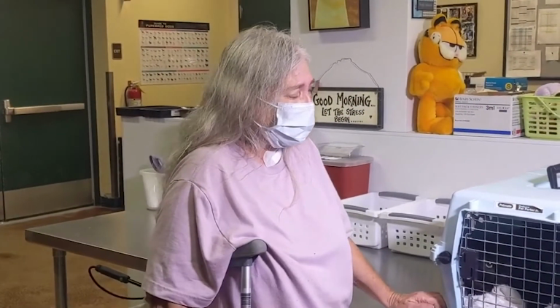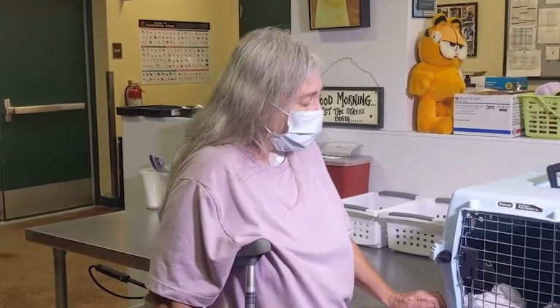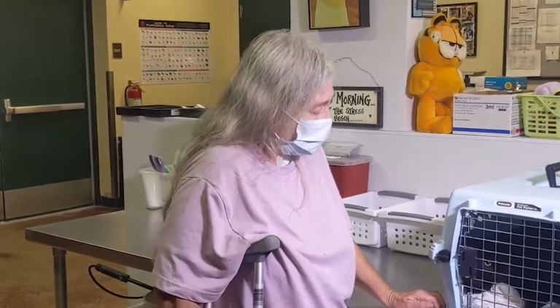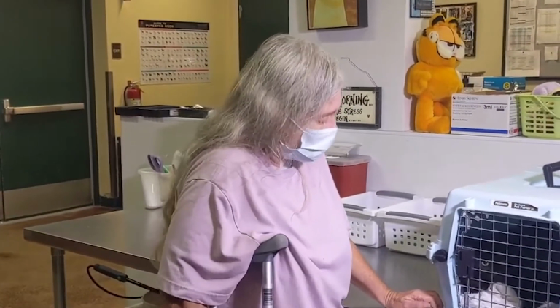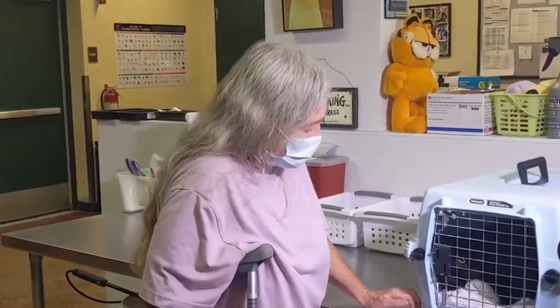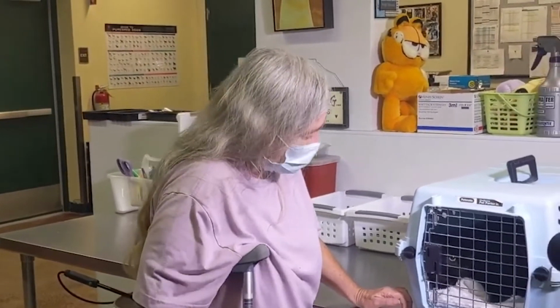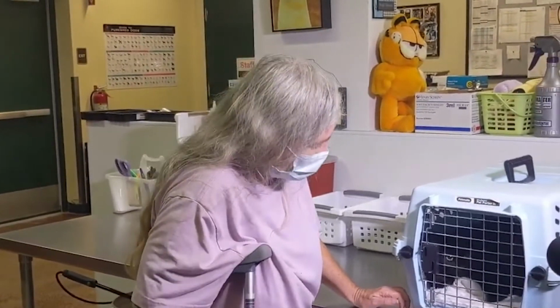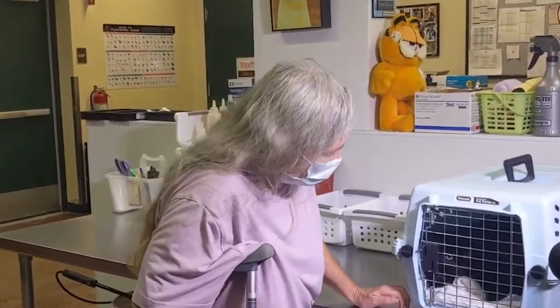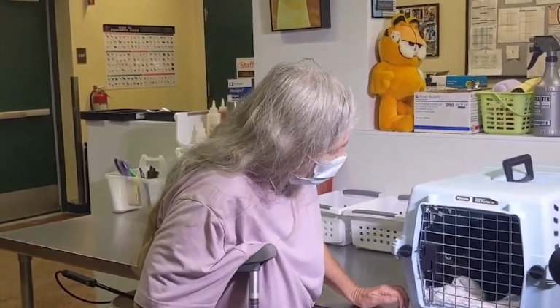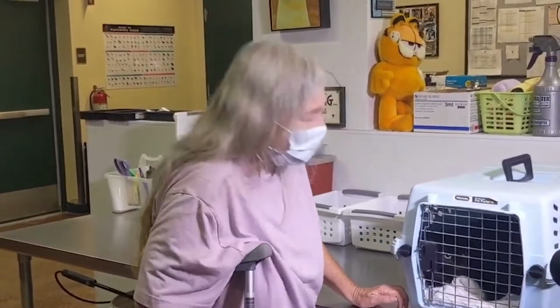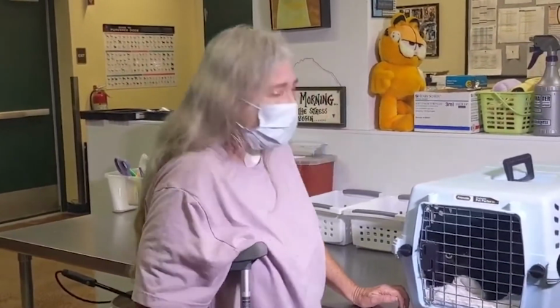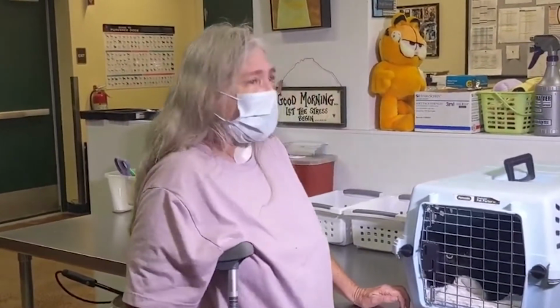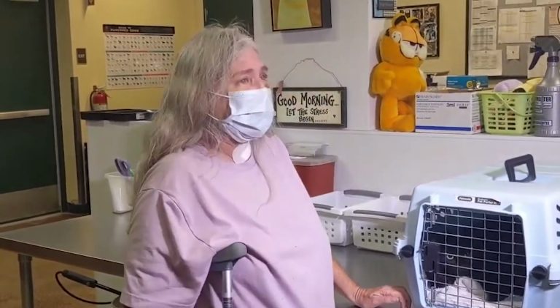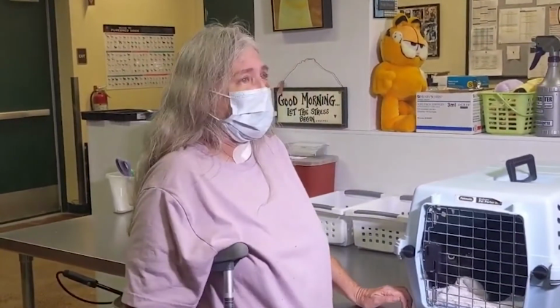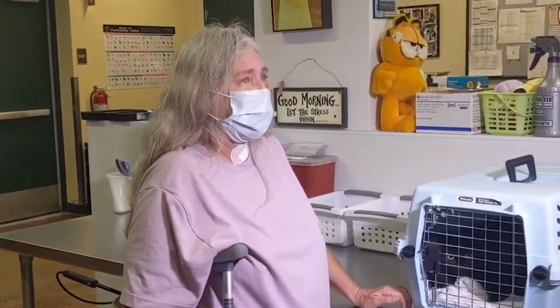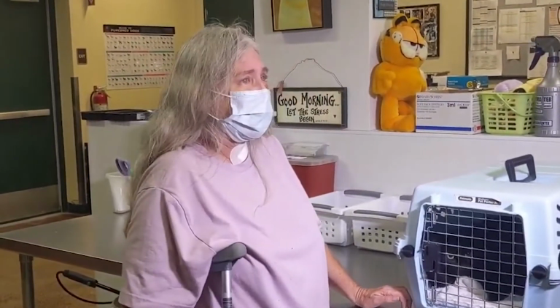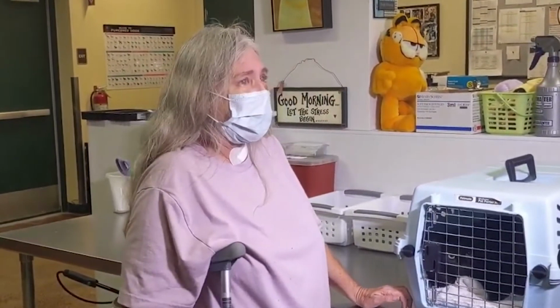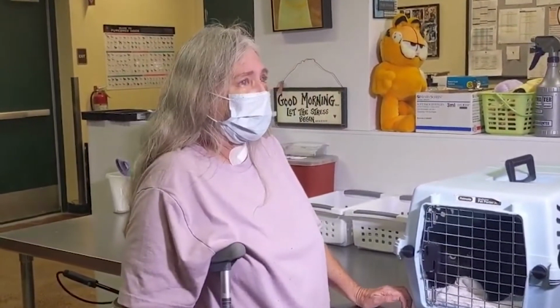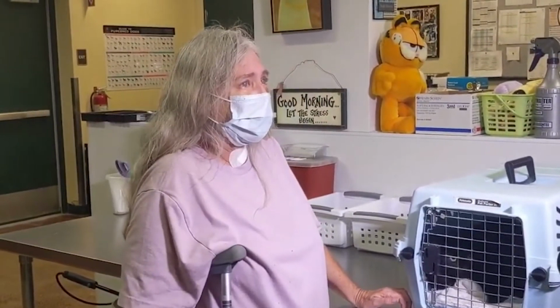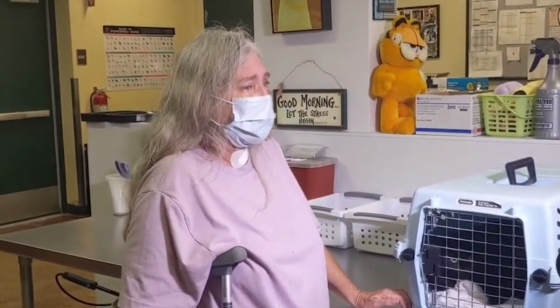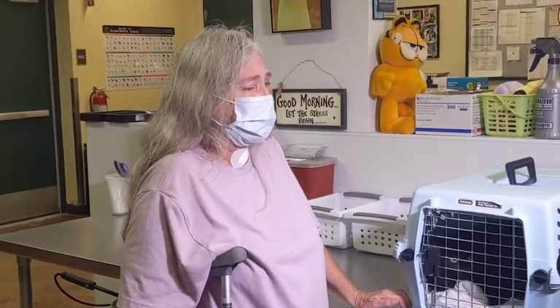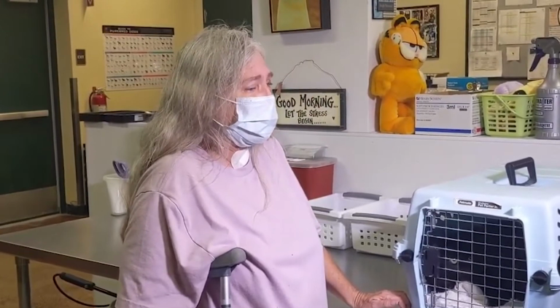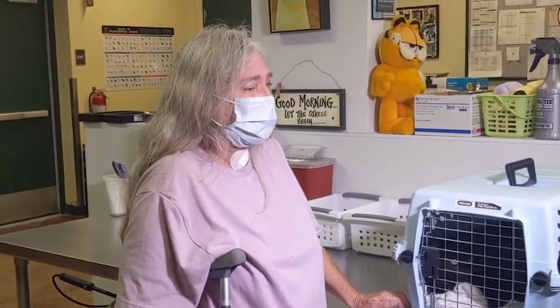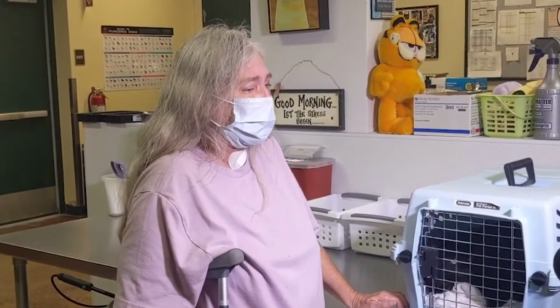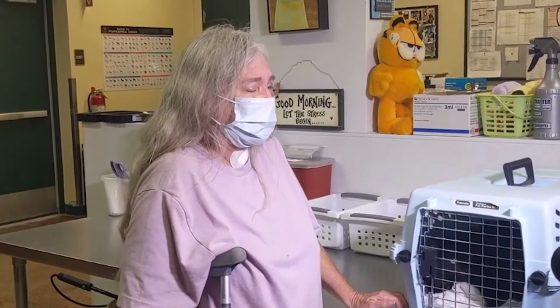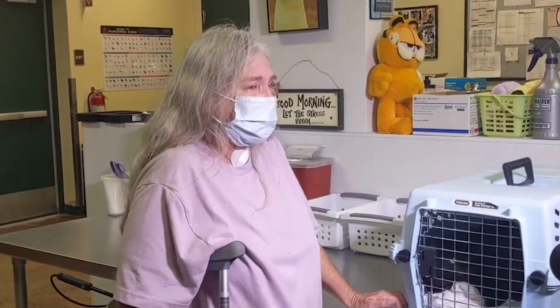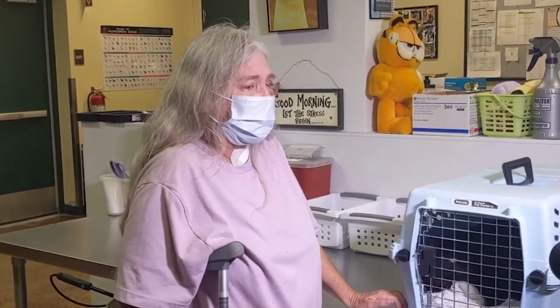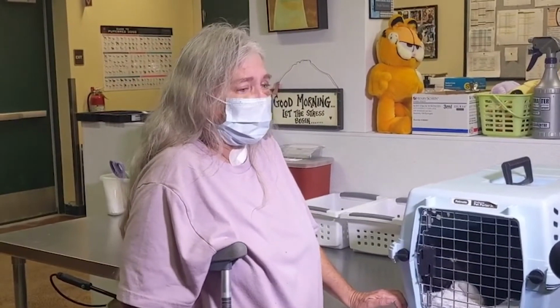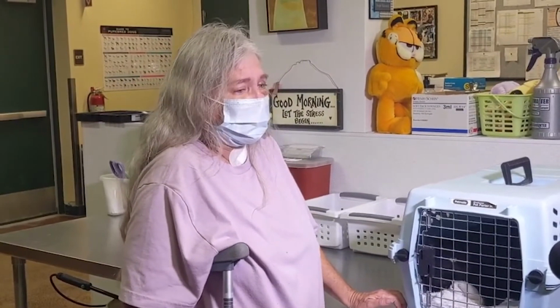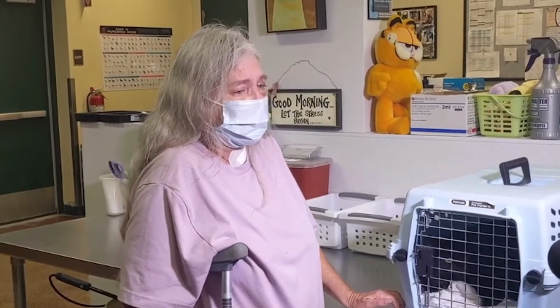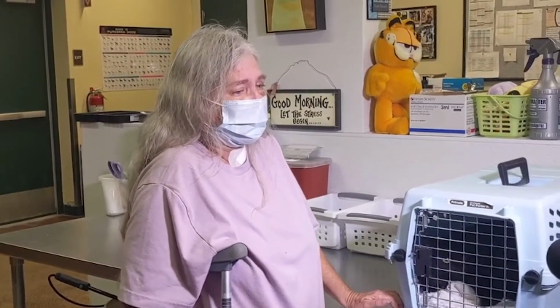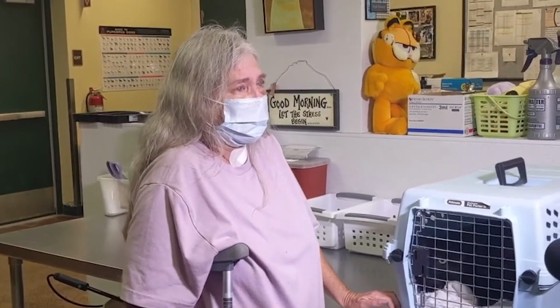Mary's daughter-in-law previously told authorities that Miss Kitty always accompanies Taylor on her trips. Hopefully the pair will be back on the road soon. Mary said: "I'm coming back, and thank you for taking care of her."